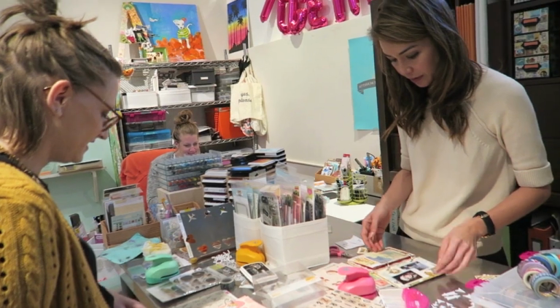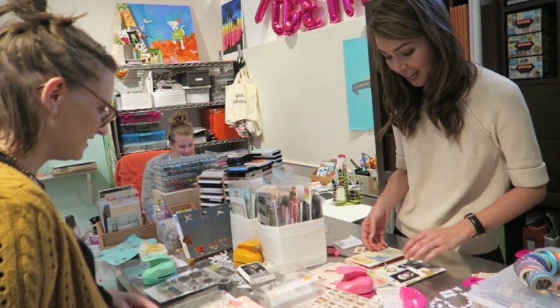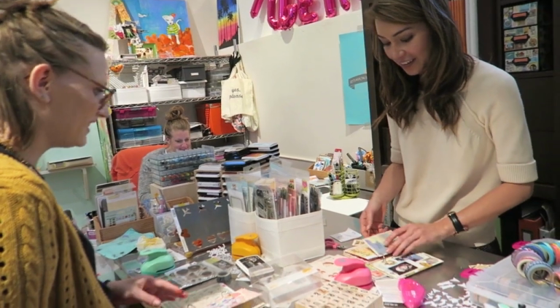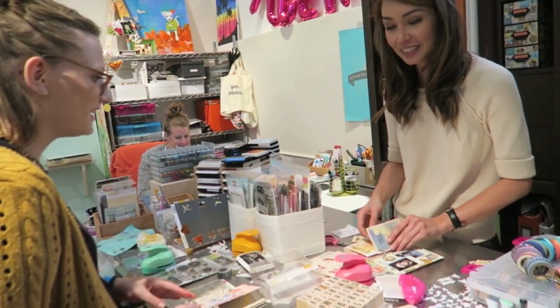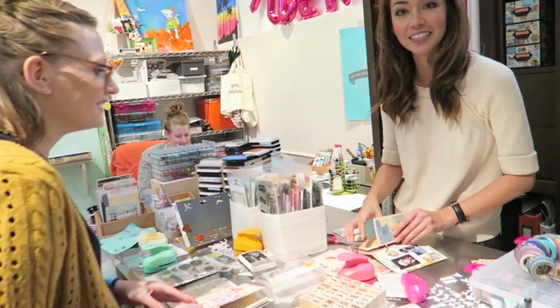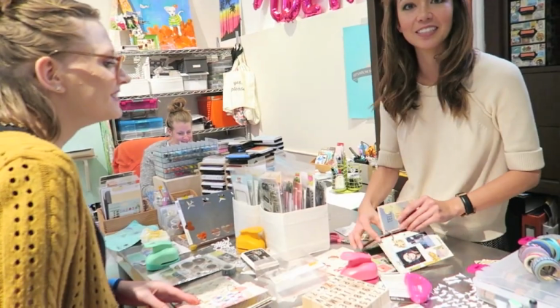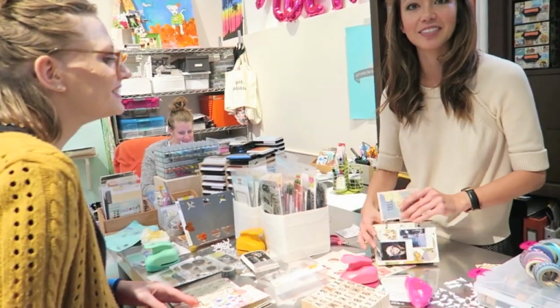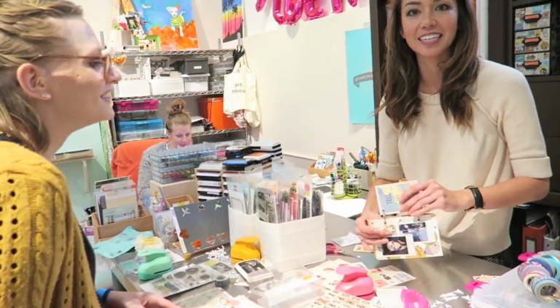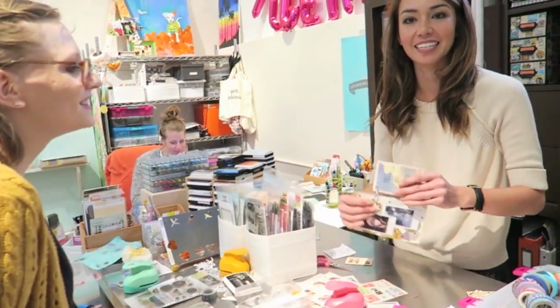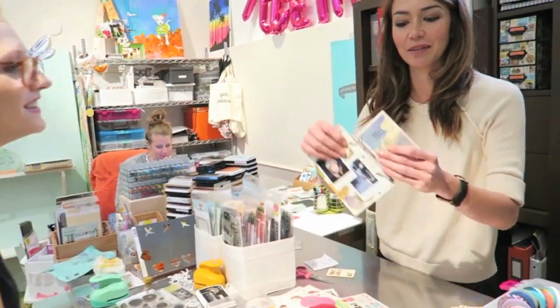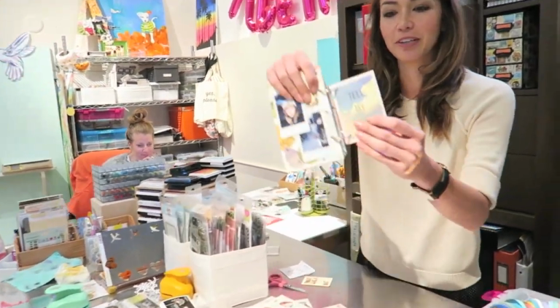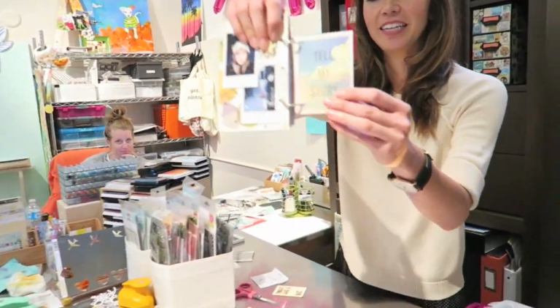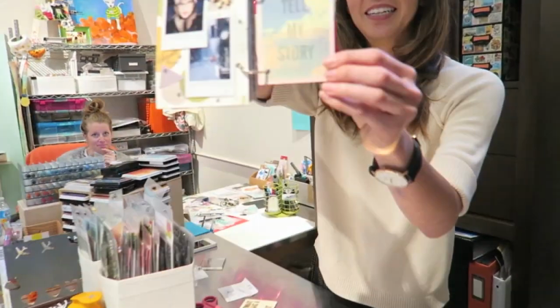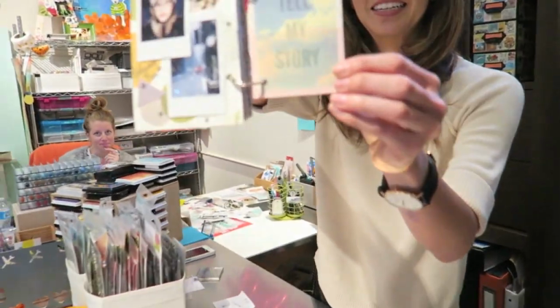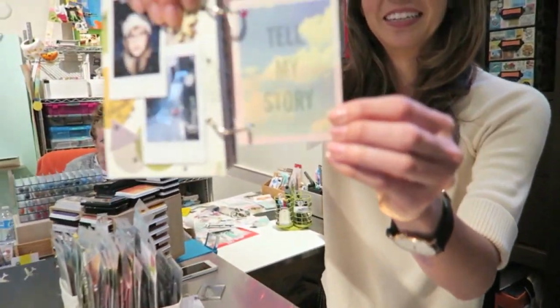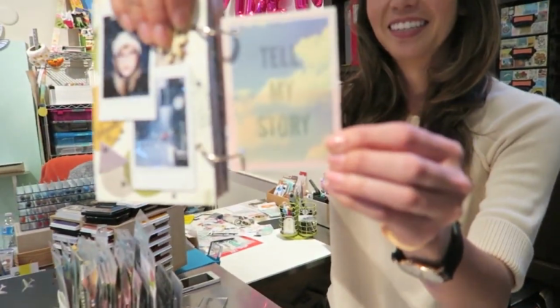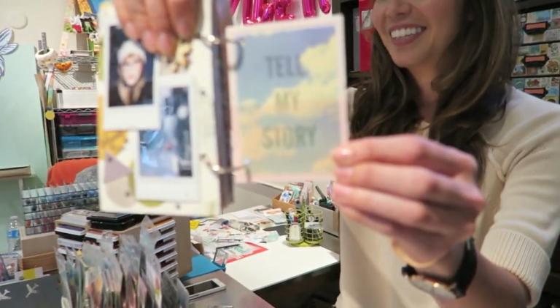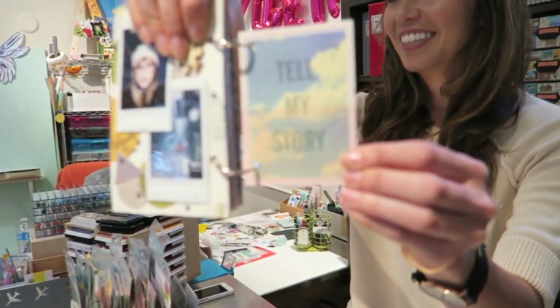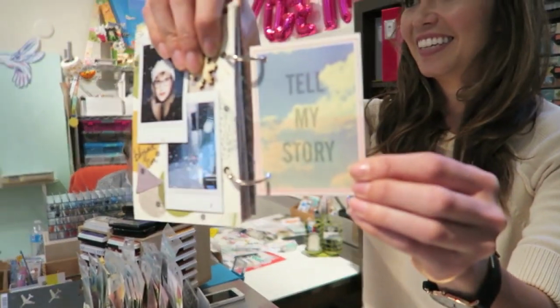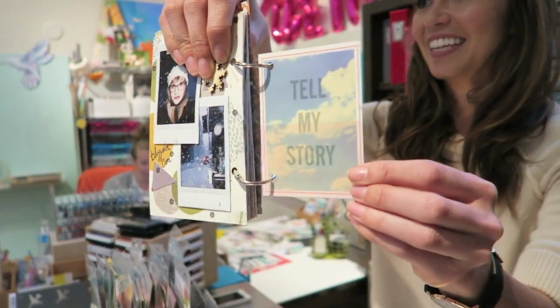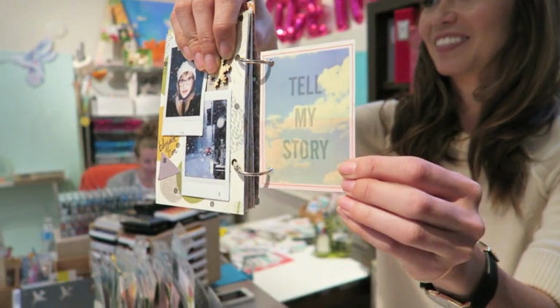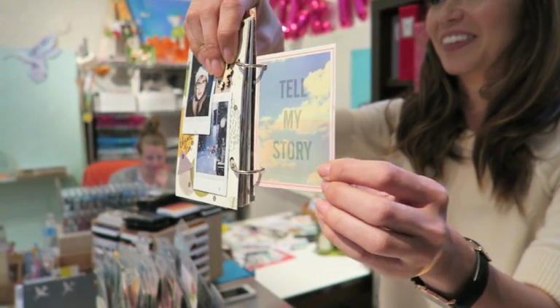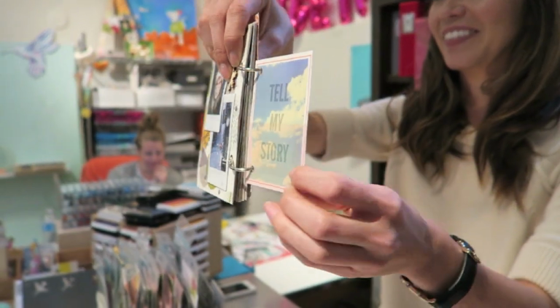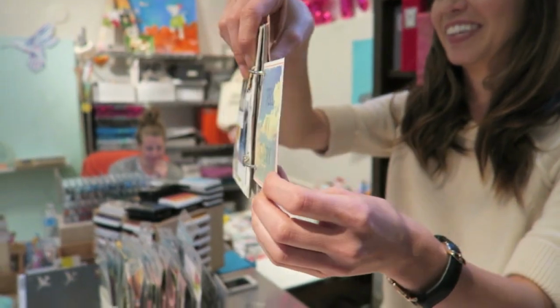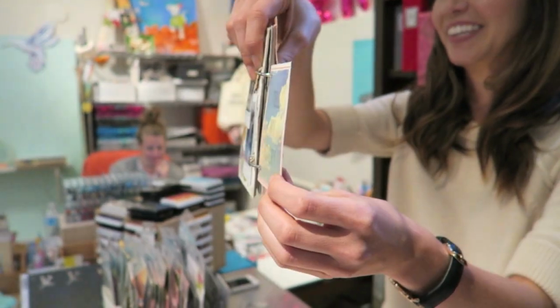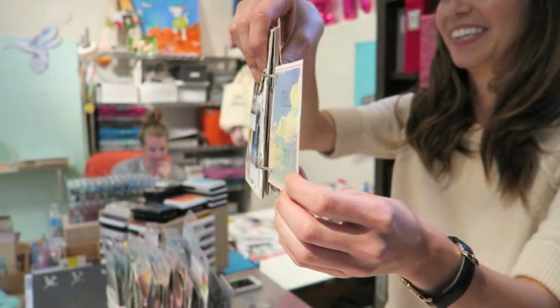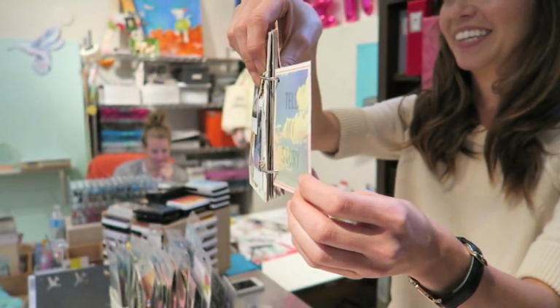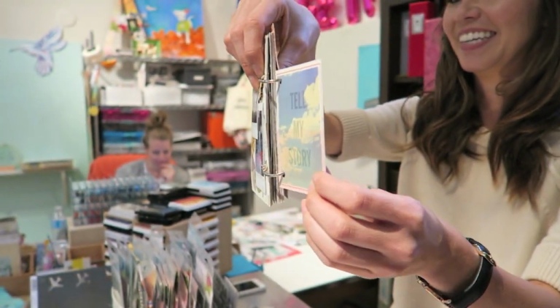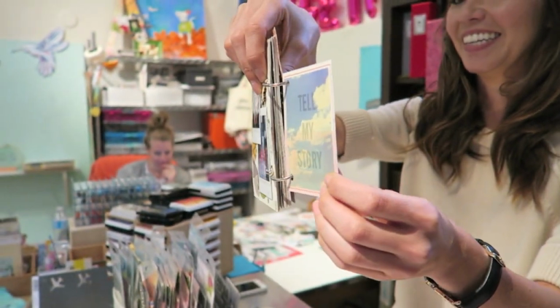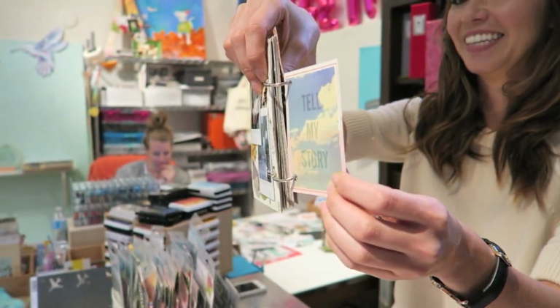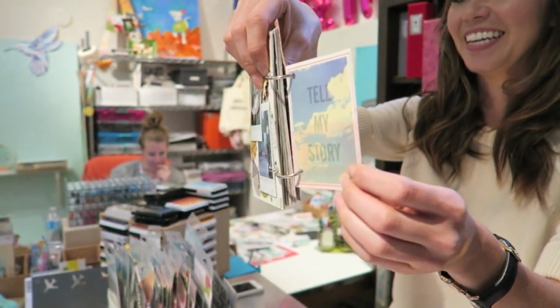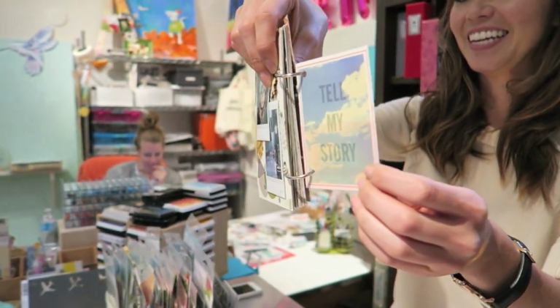This is what Day did — isn't that pretty? Oh my gosh, that looks so good!